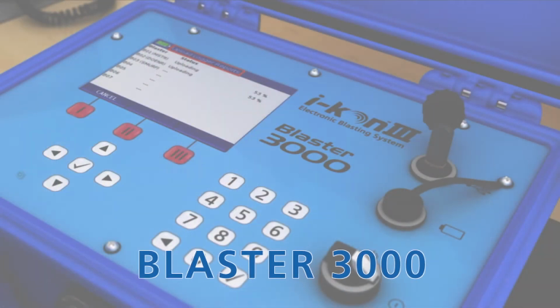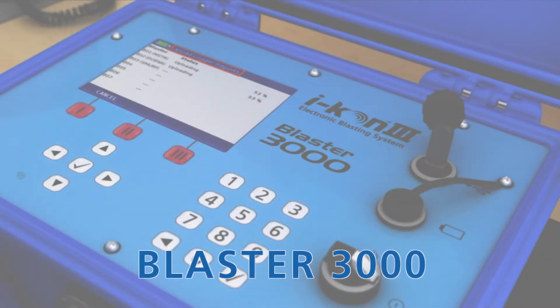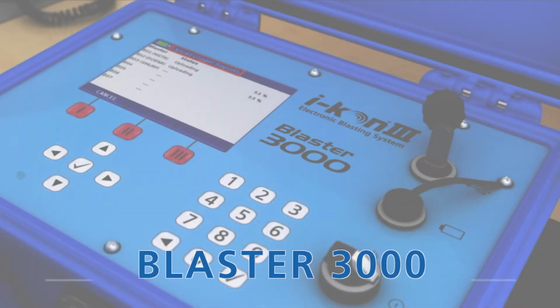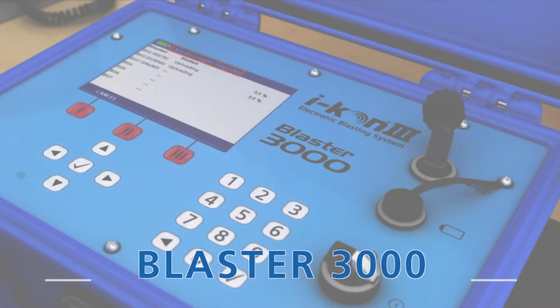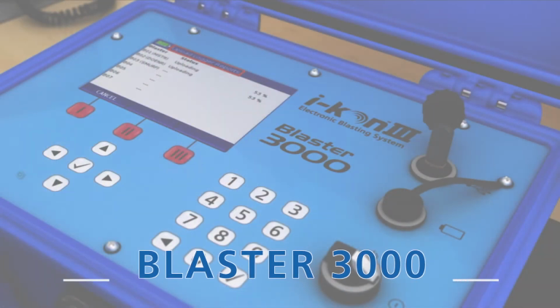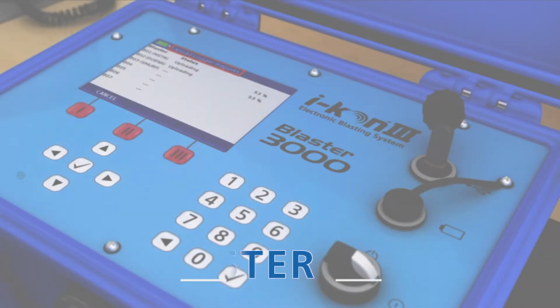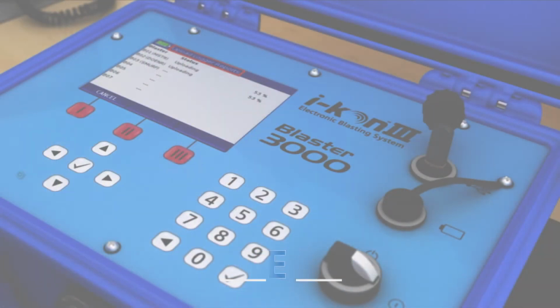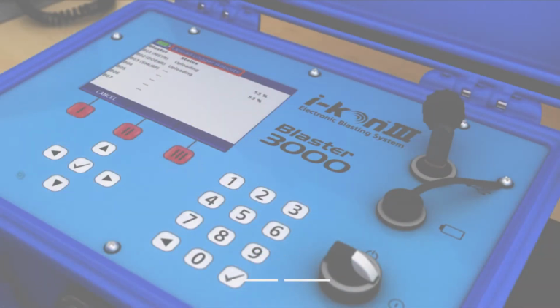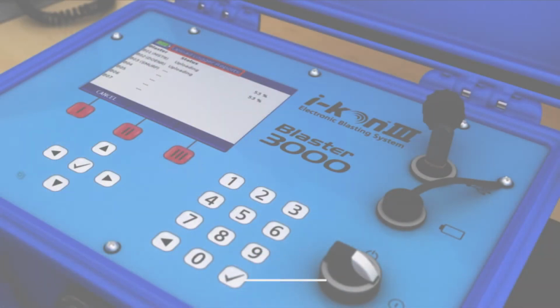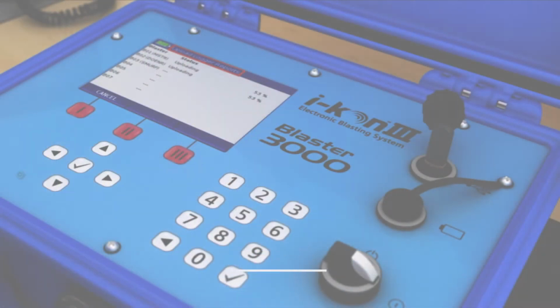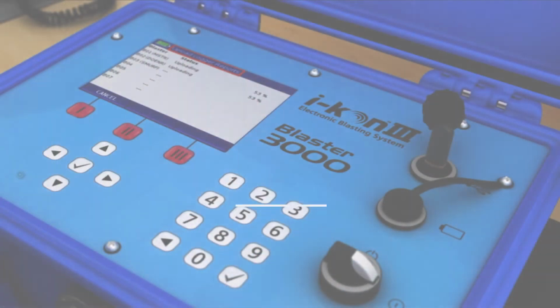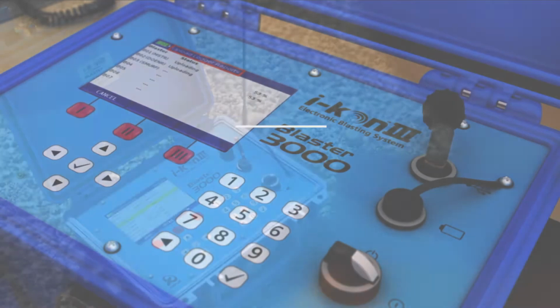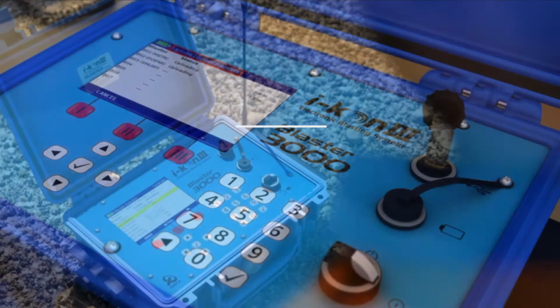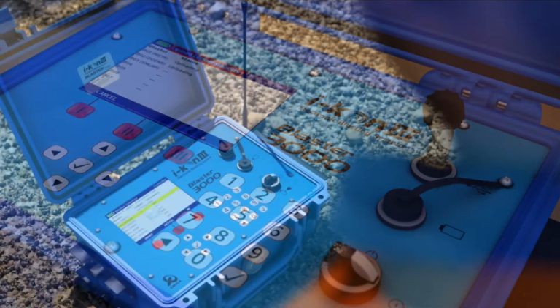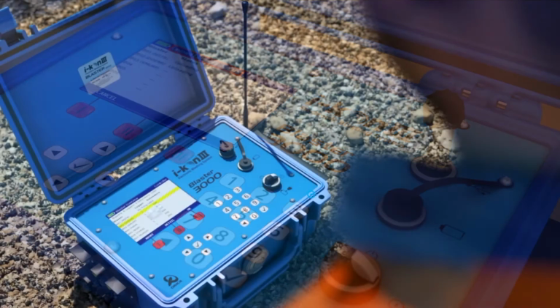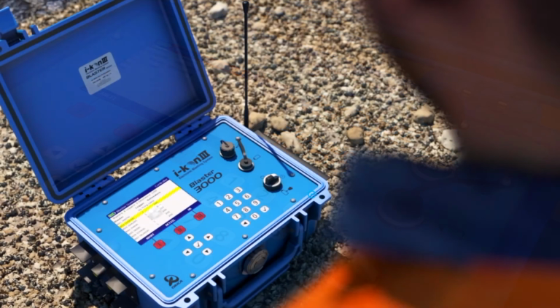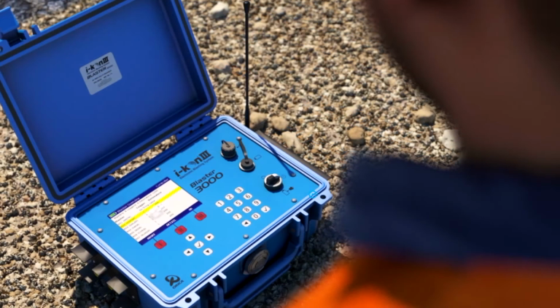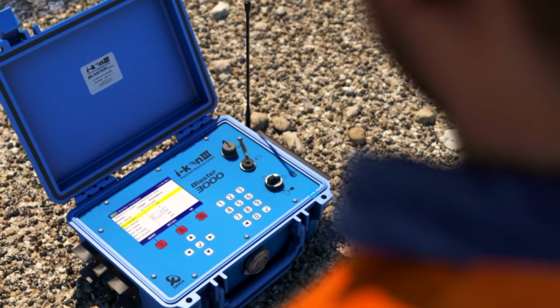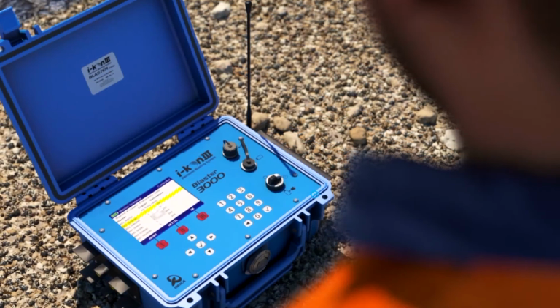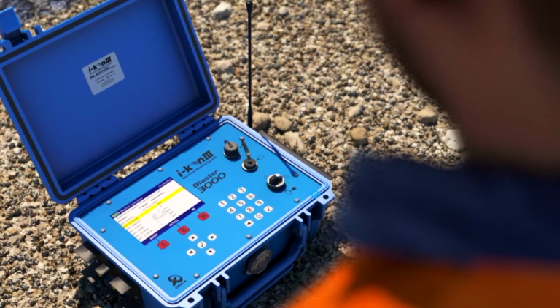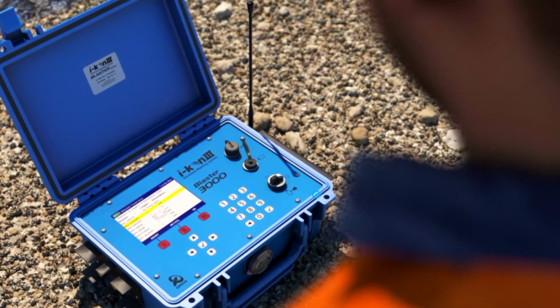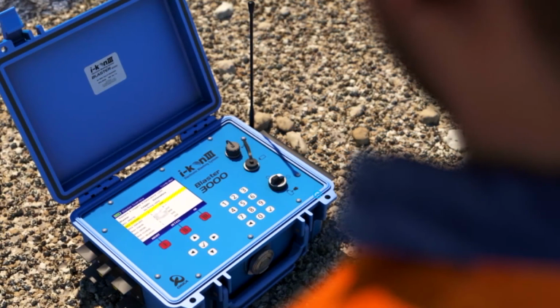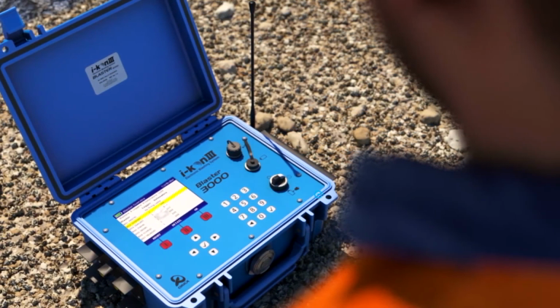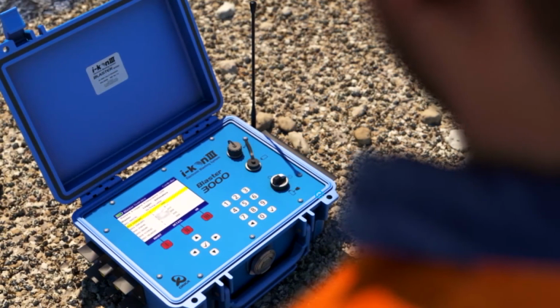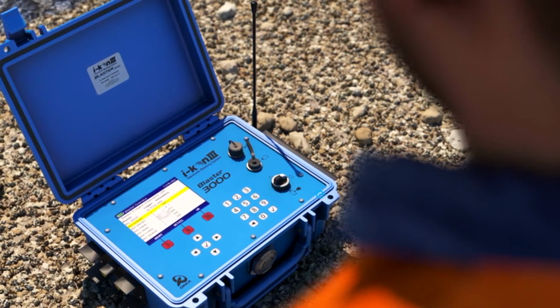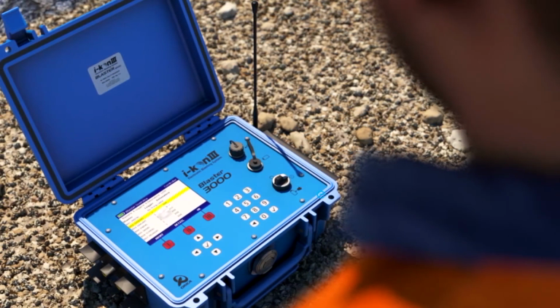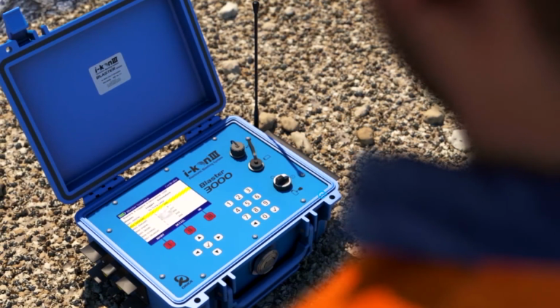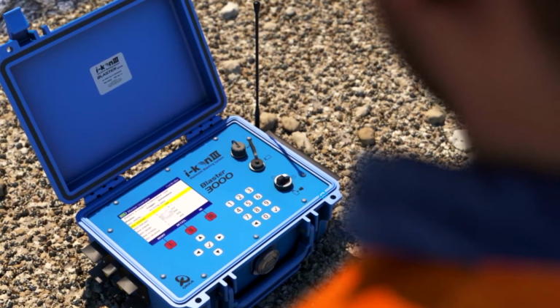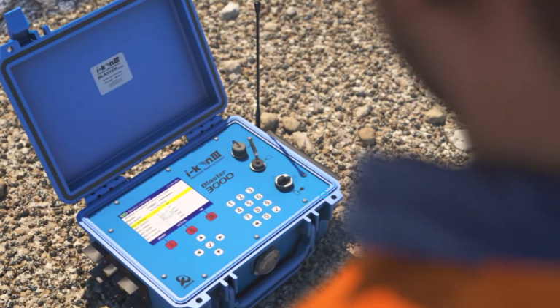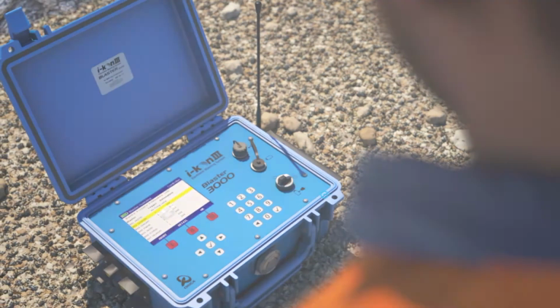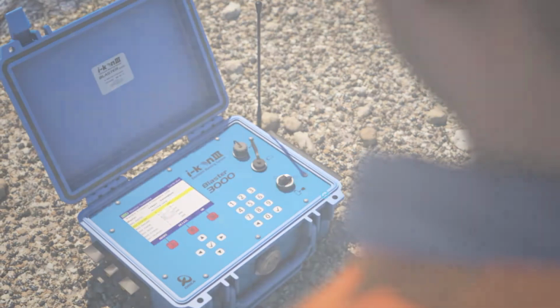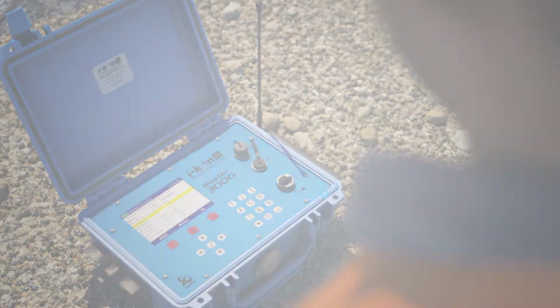The Blaster 3000 introduces a lot of flexibility and a lot of remote capability in blast designs.